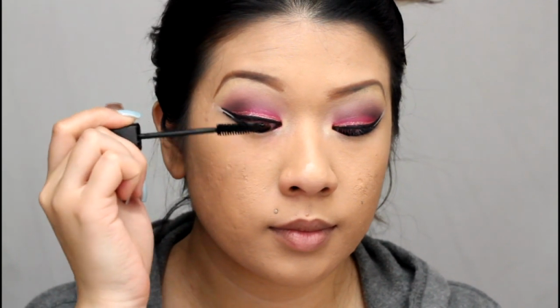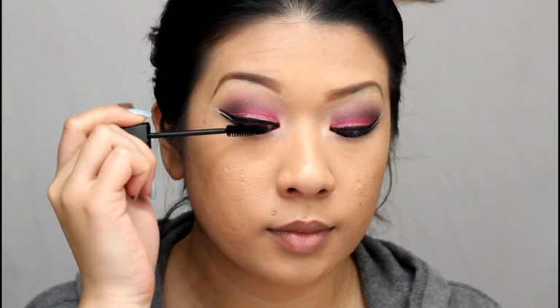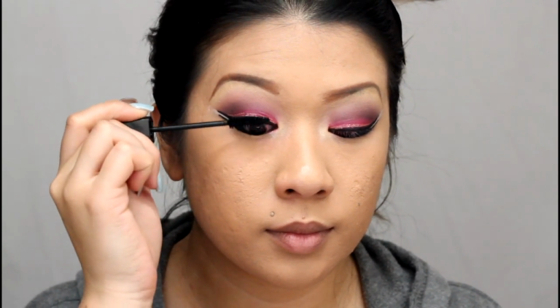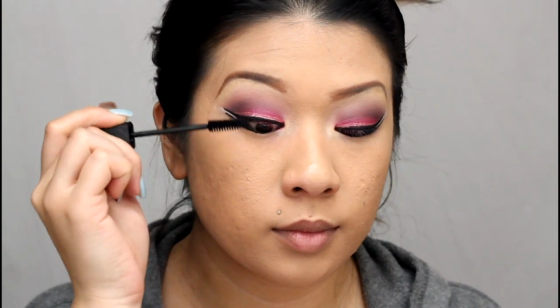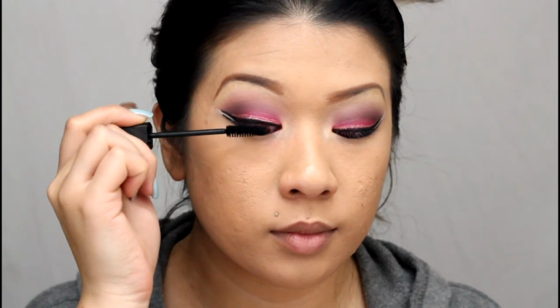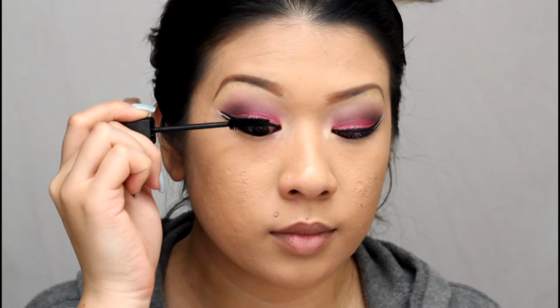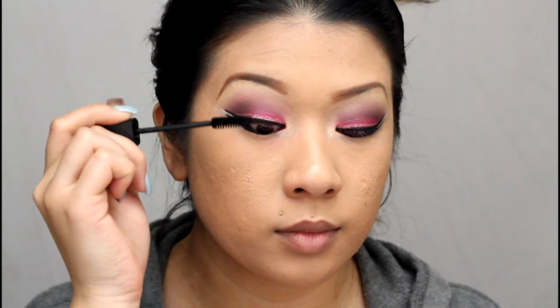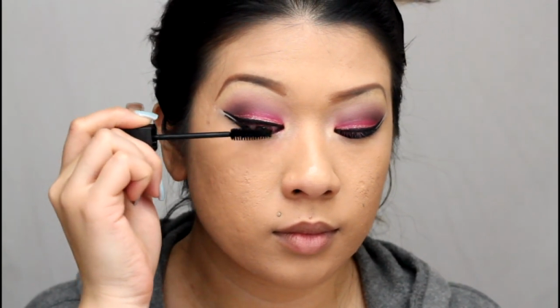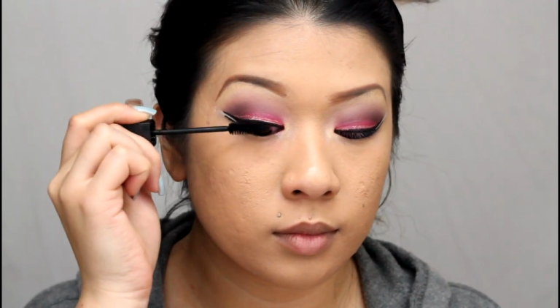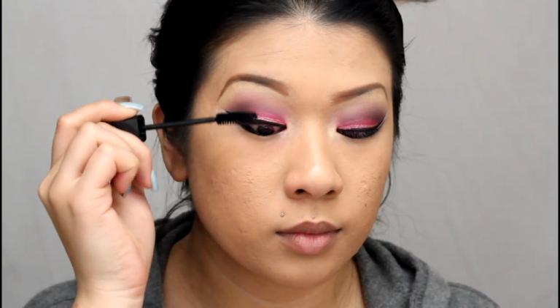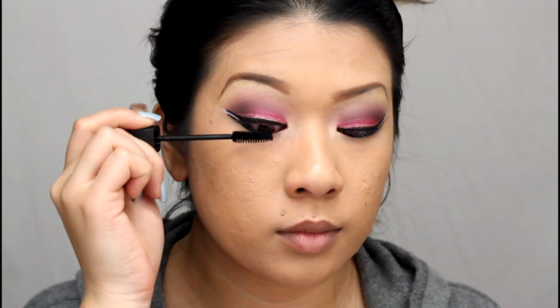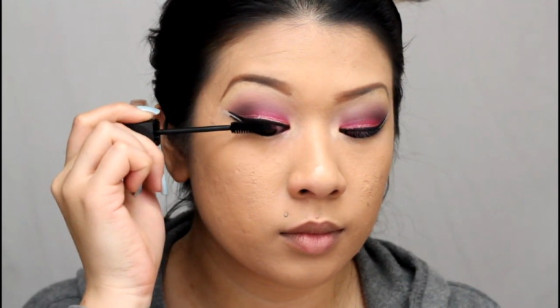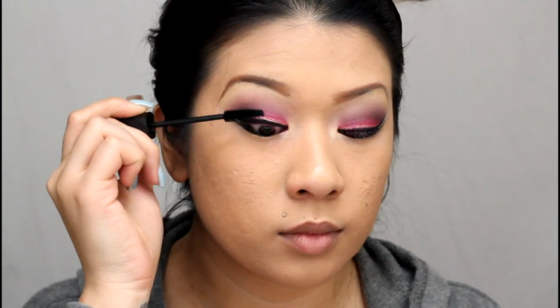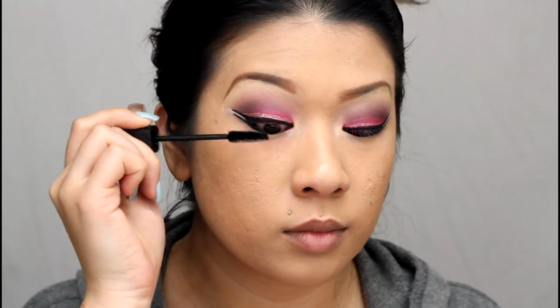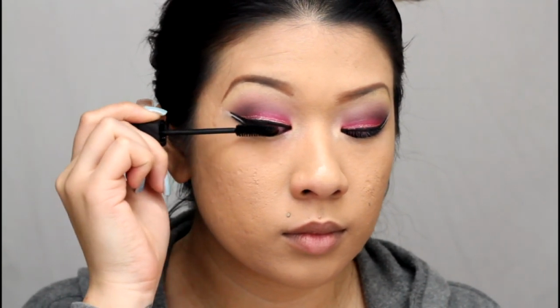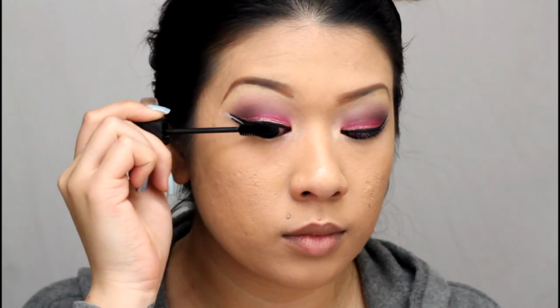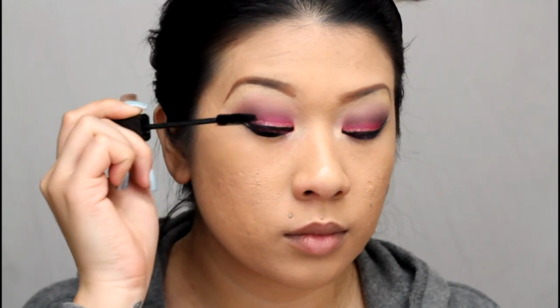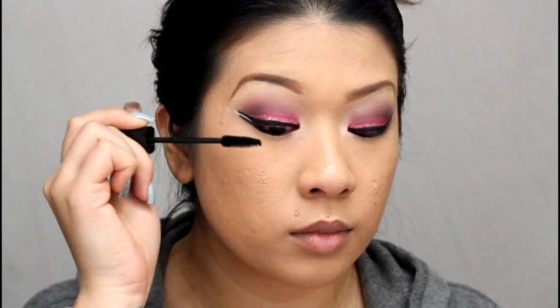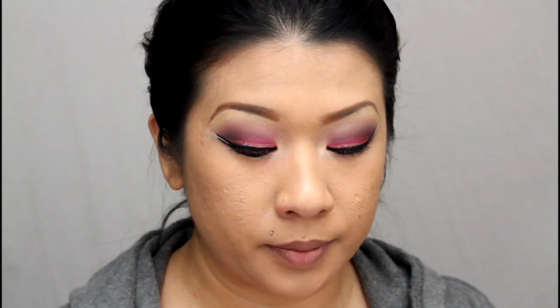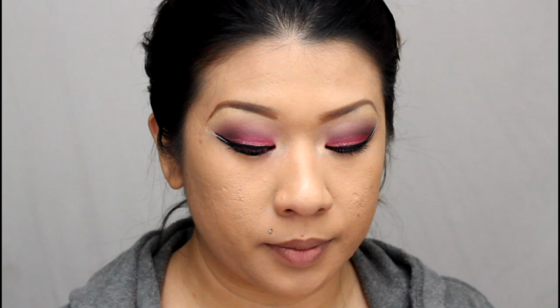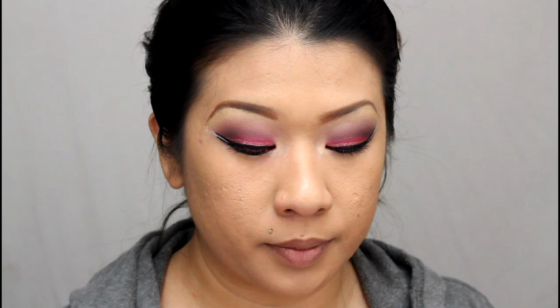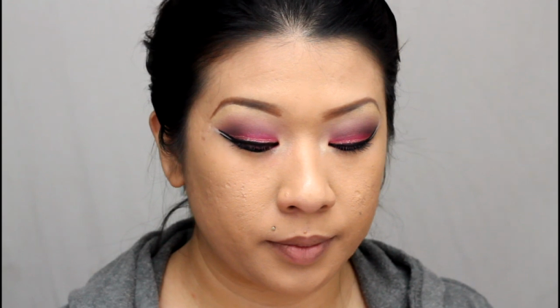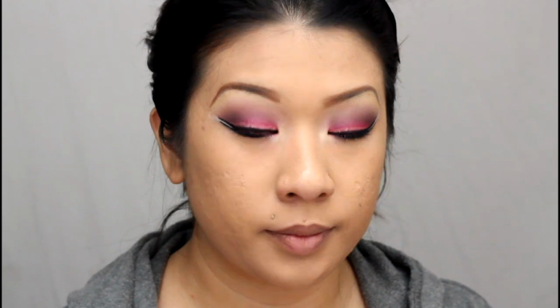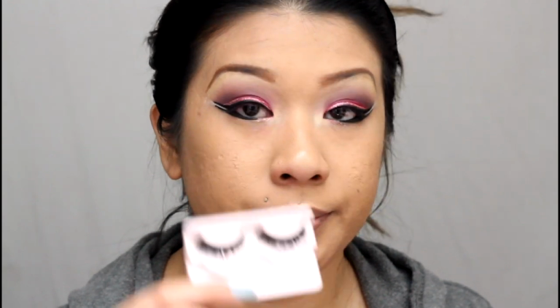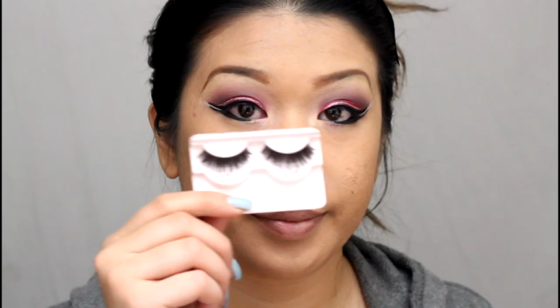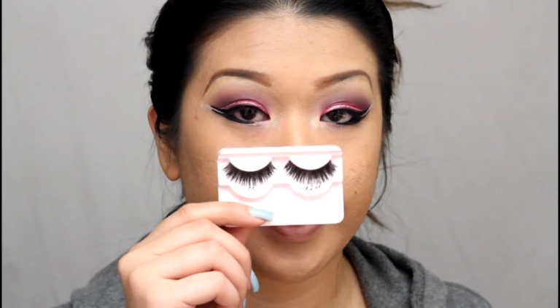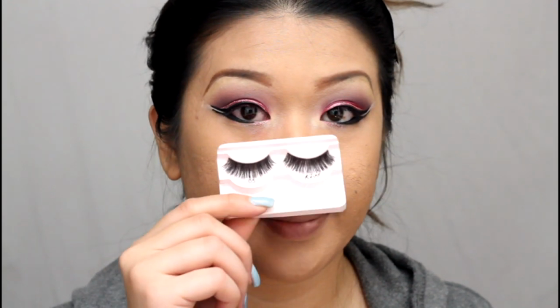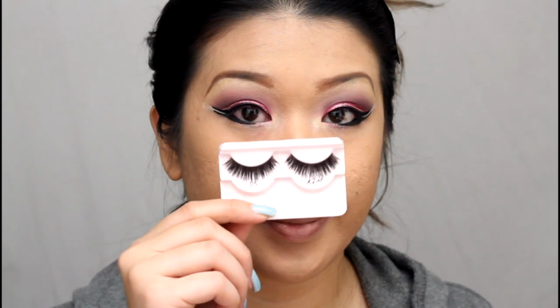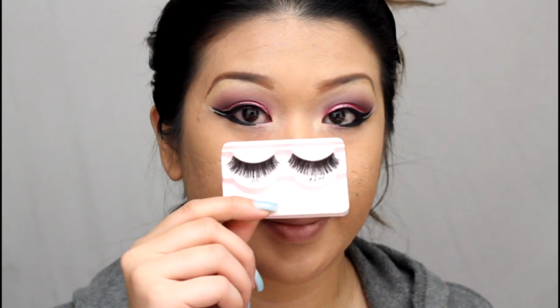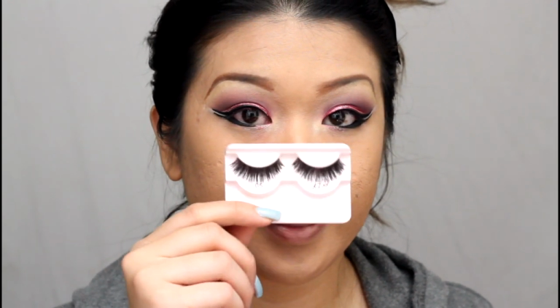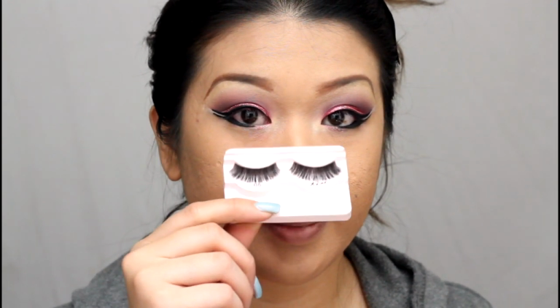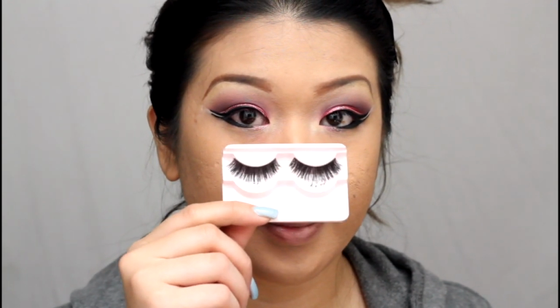Now I'm going to go ahead and apply some mascara, and then apply some falsies.